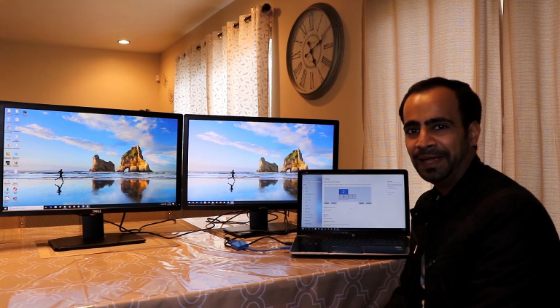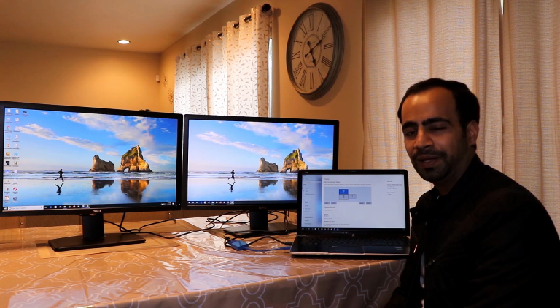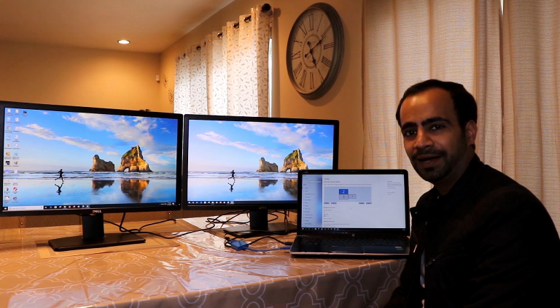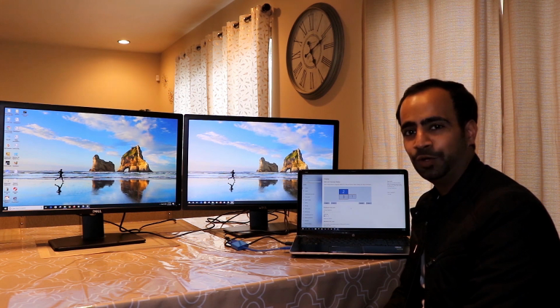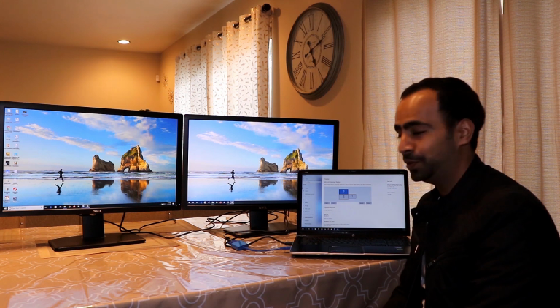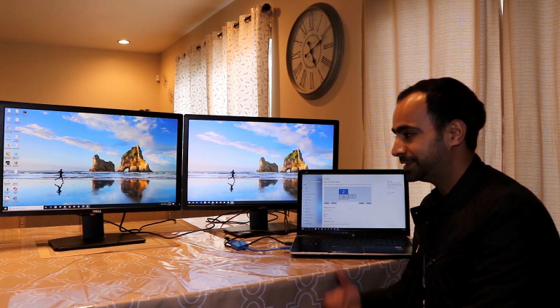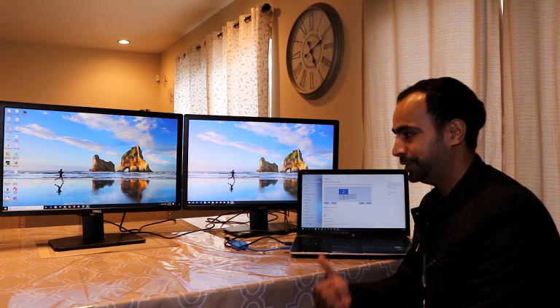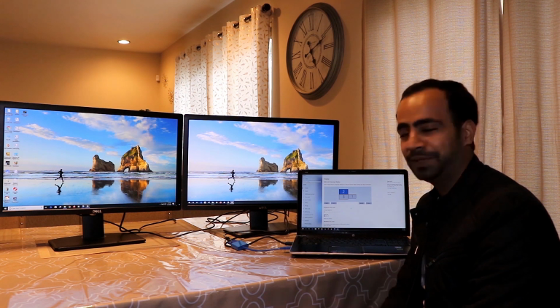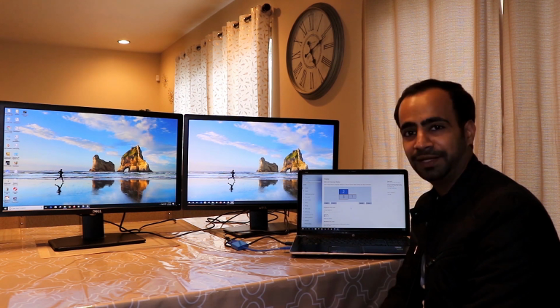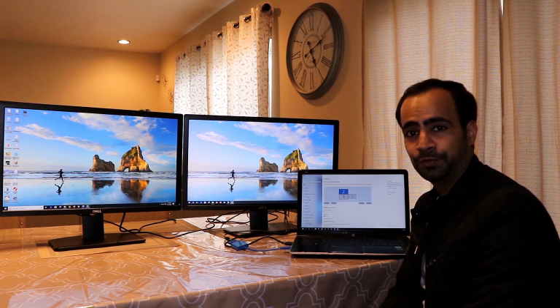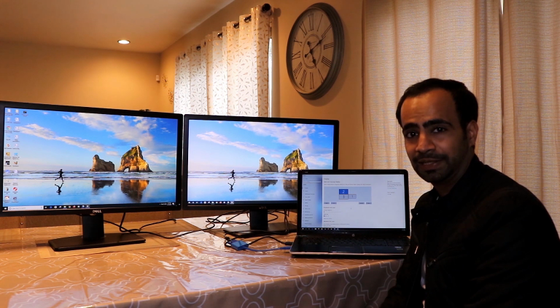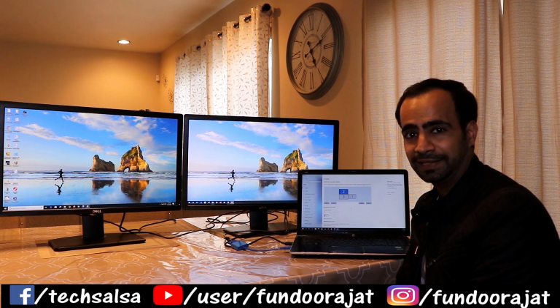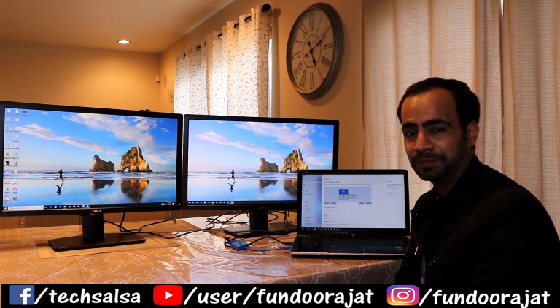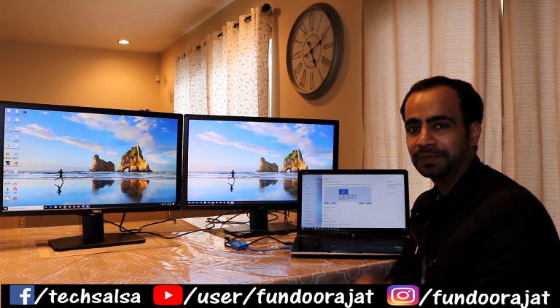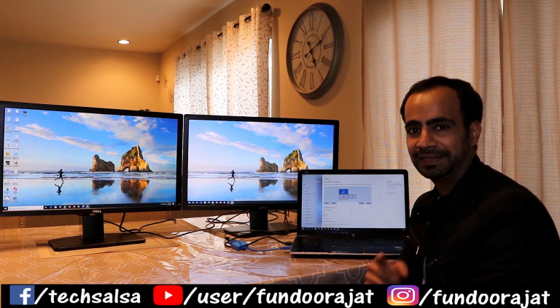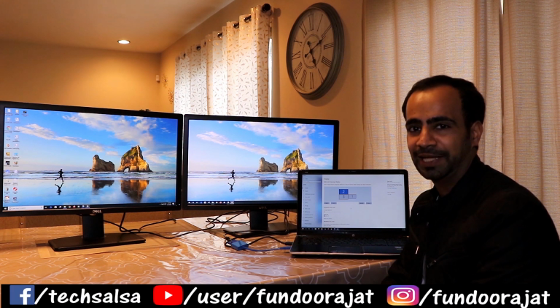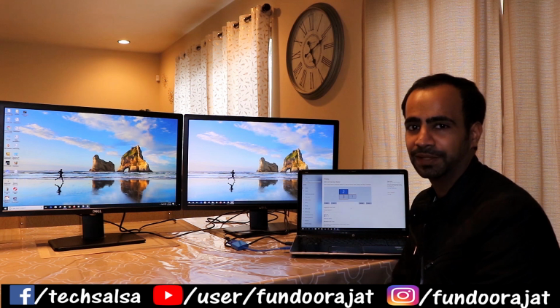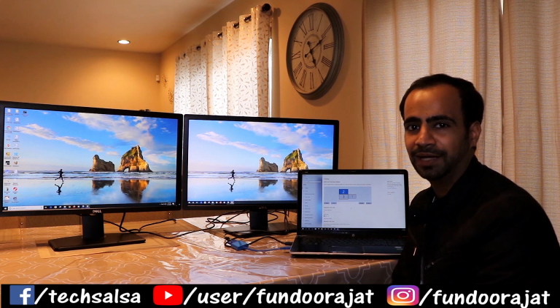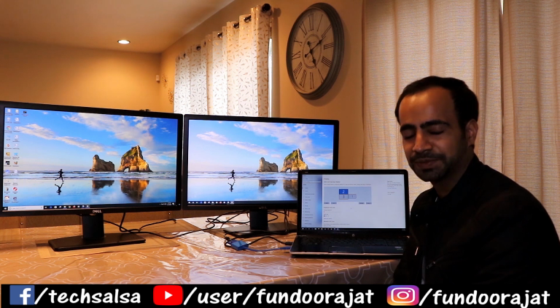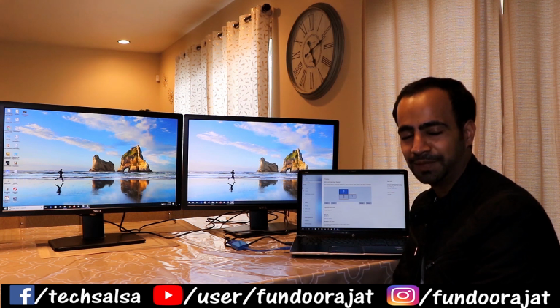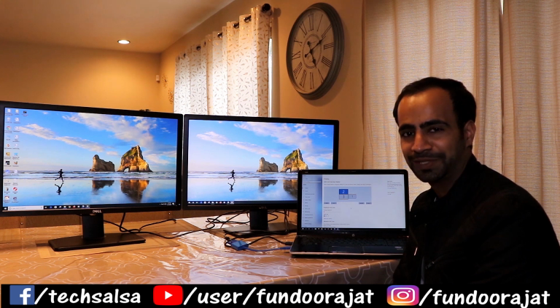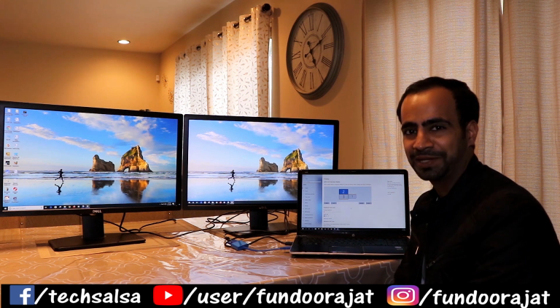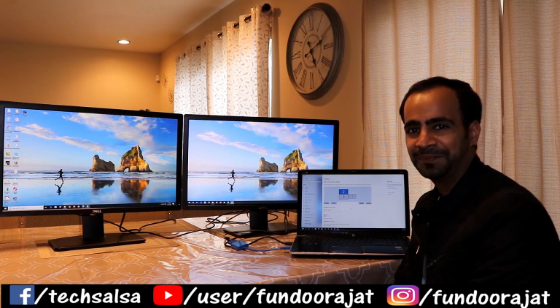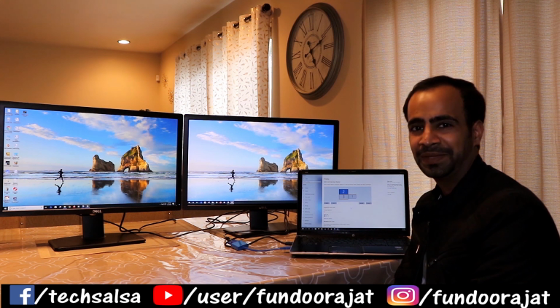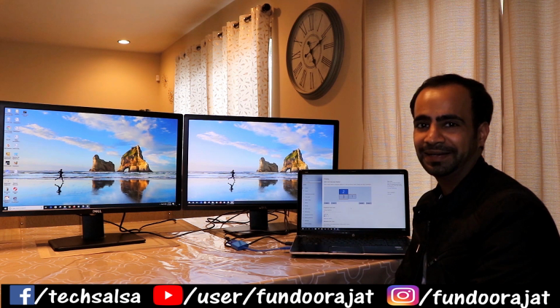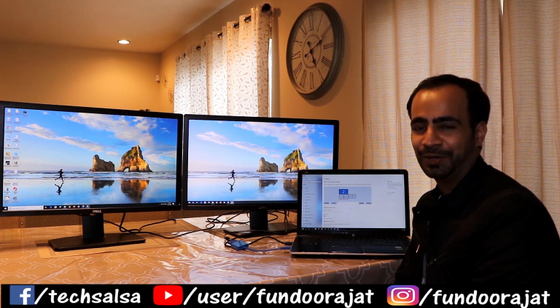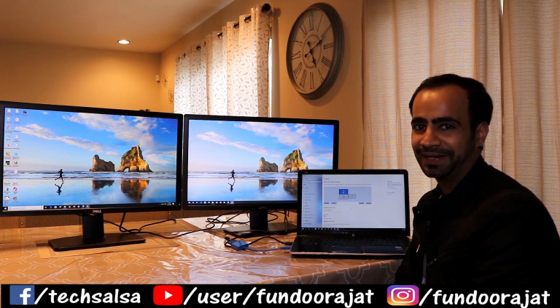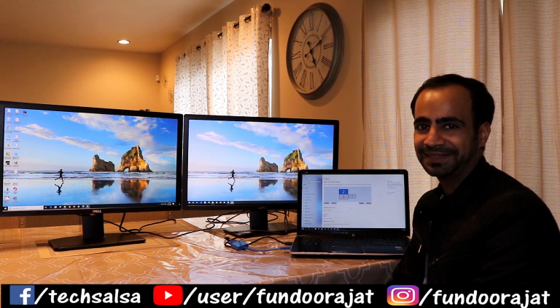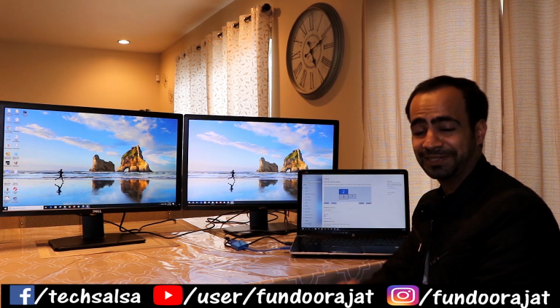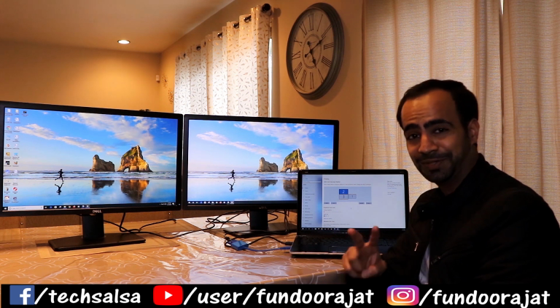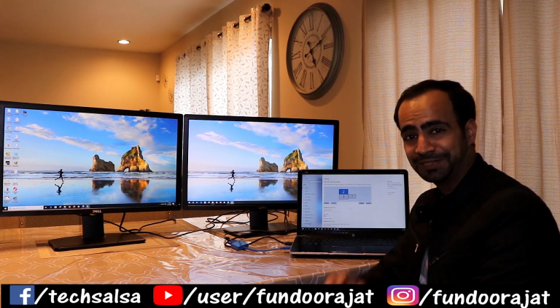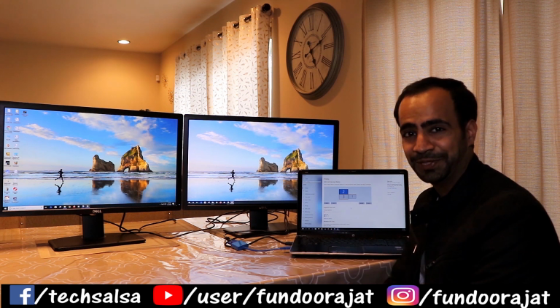I hope you liked this video. If you did, hit the like button and subscribe to my channel. Alright guys, I'll see you in the next video.